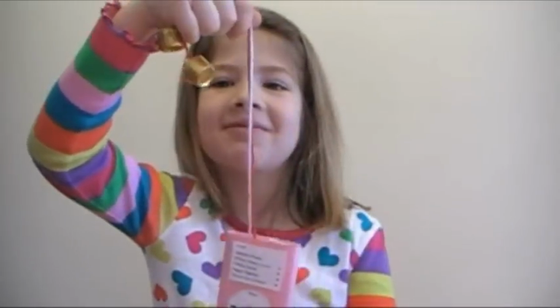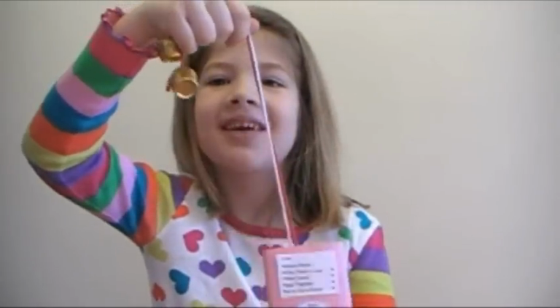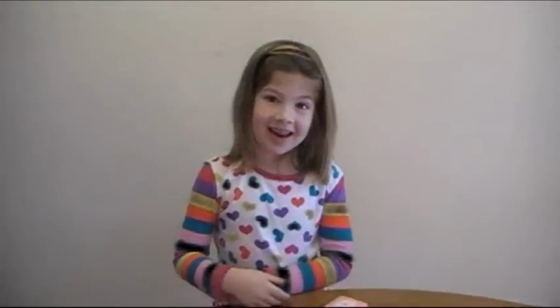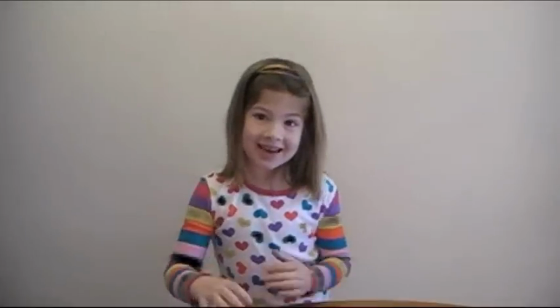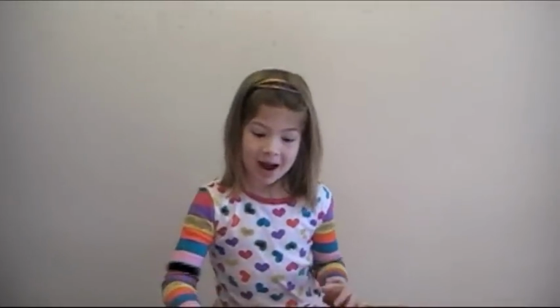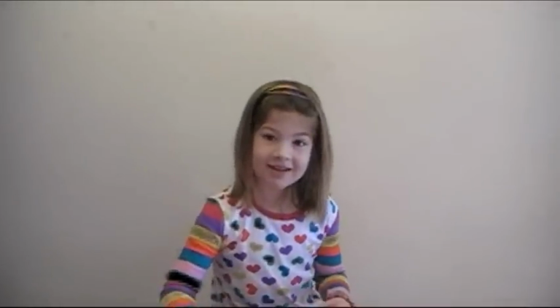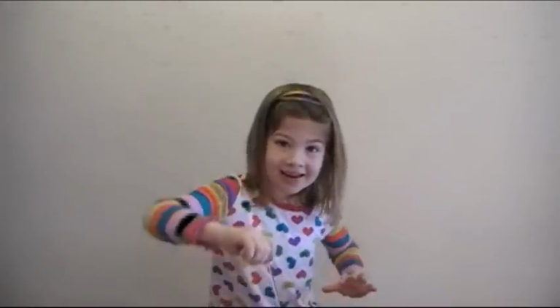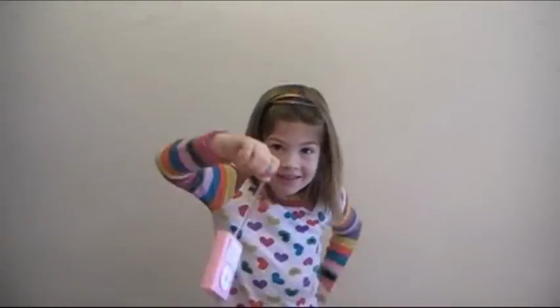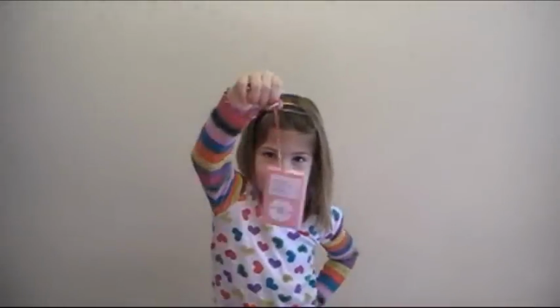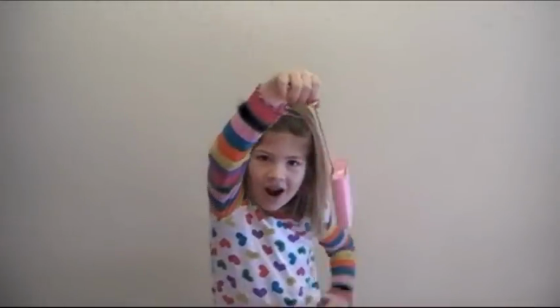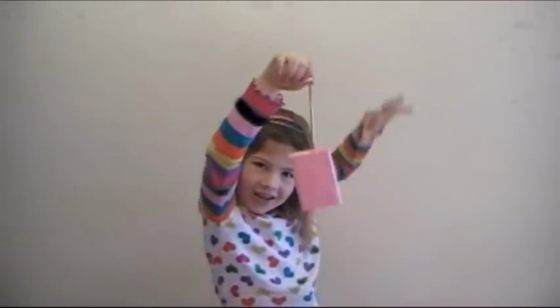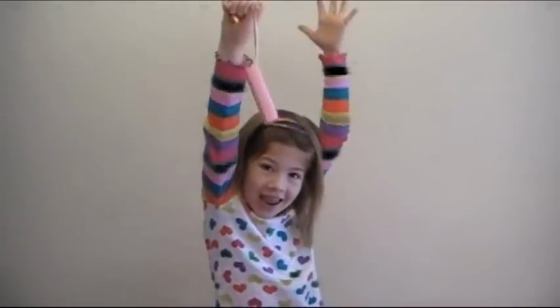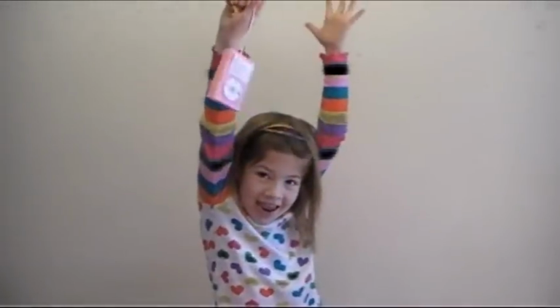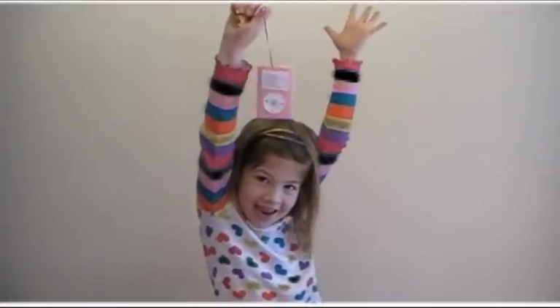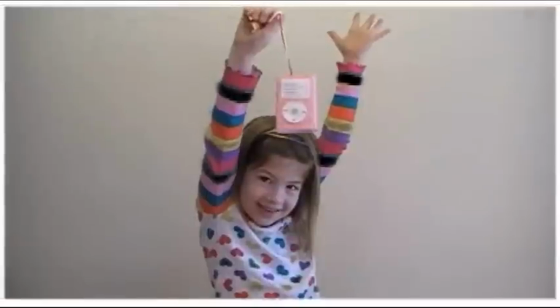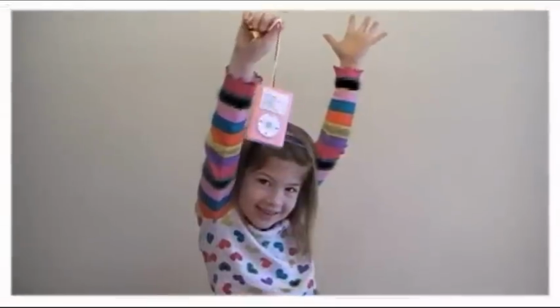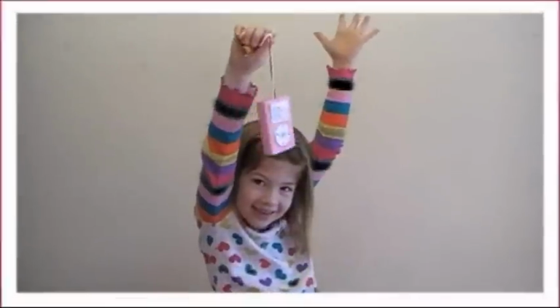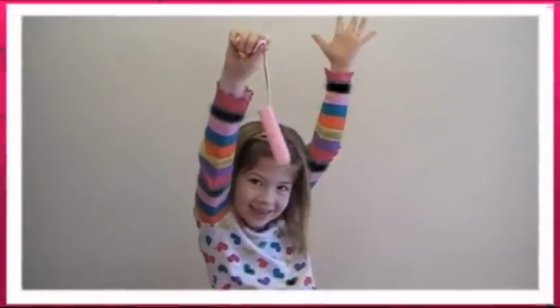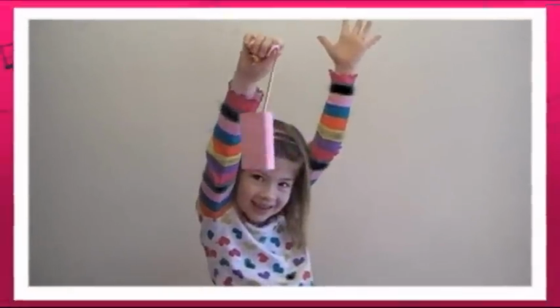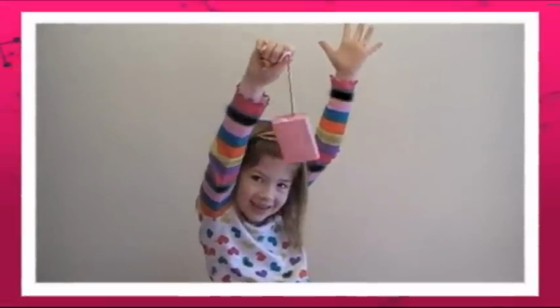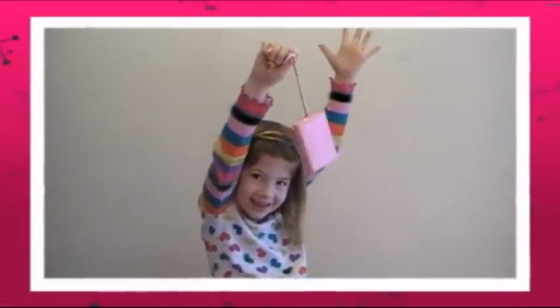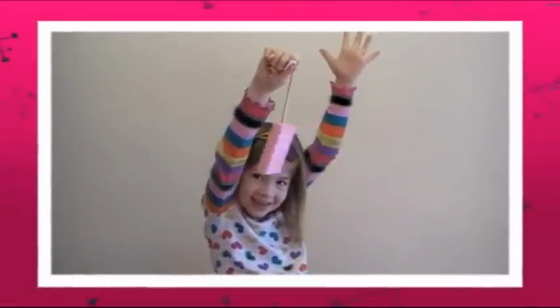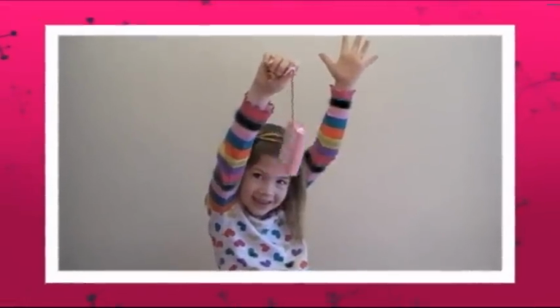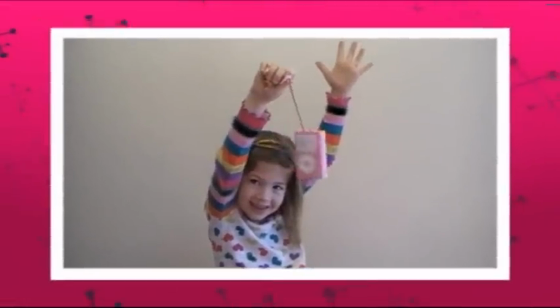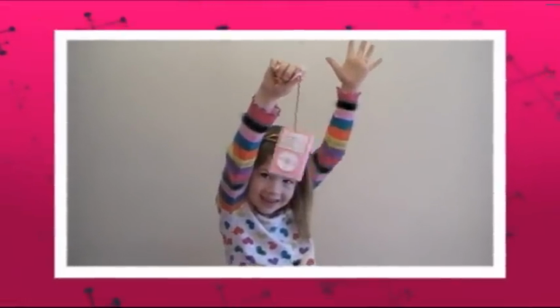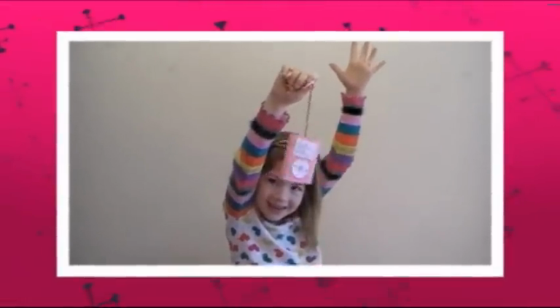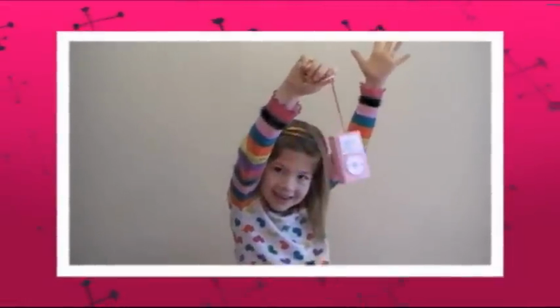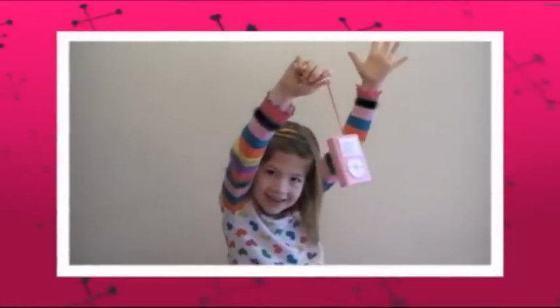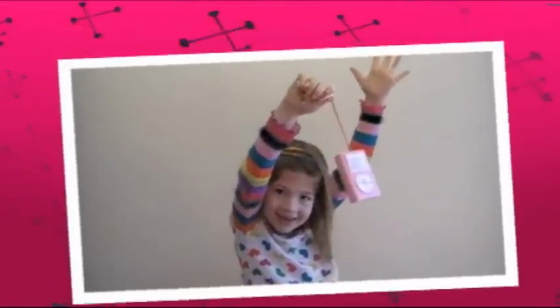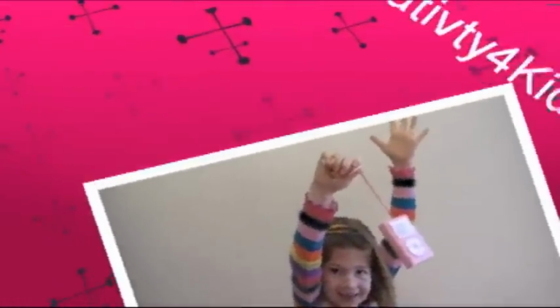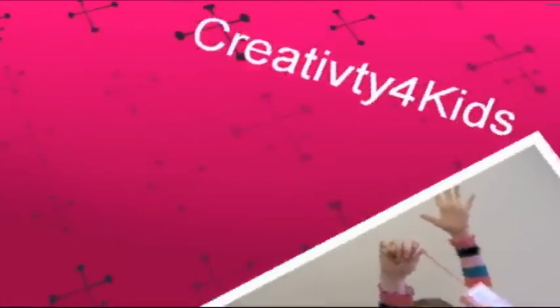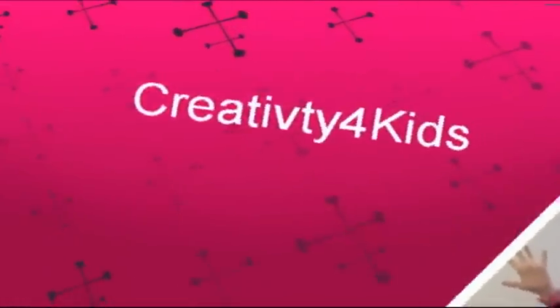See you next time on Creativity for Kids! Bye!